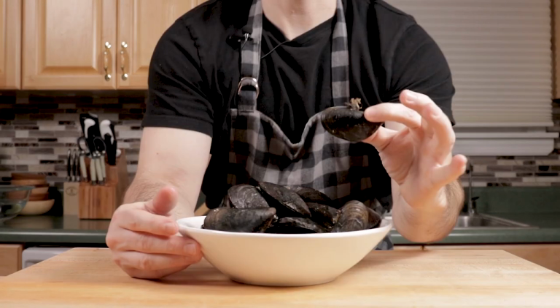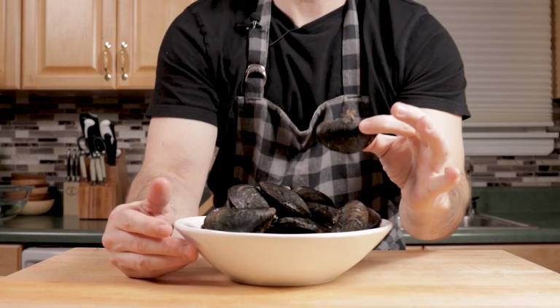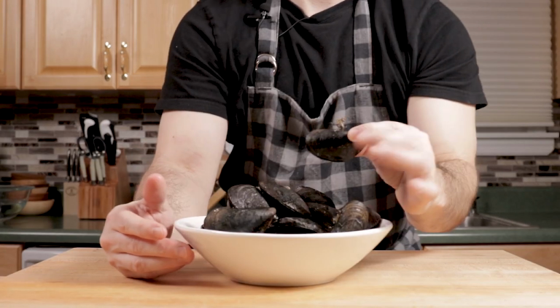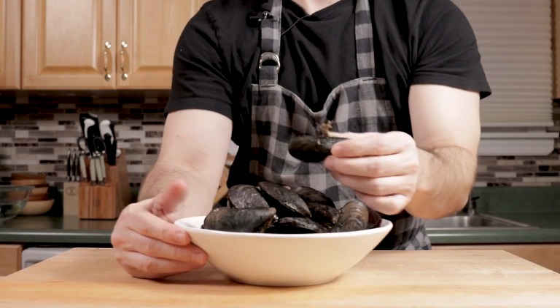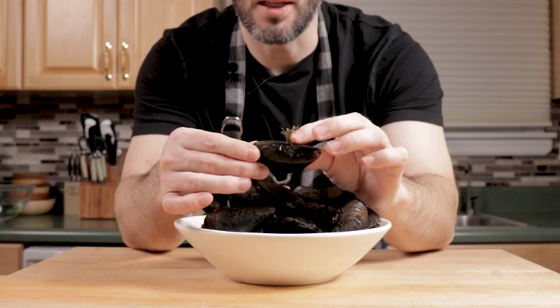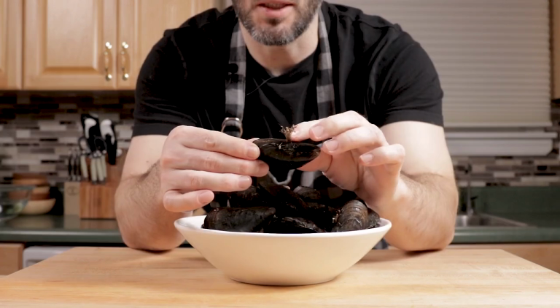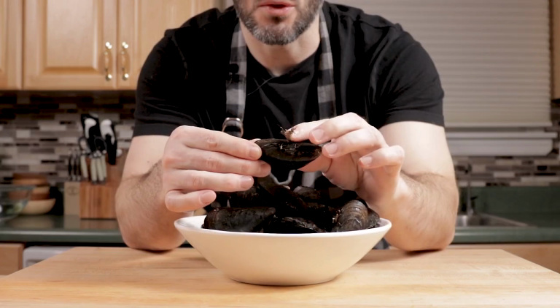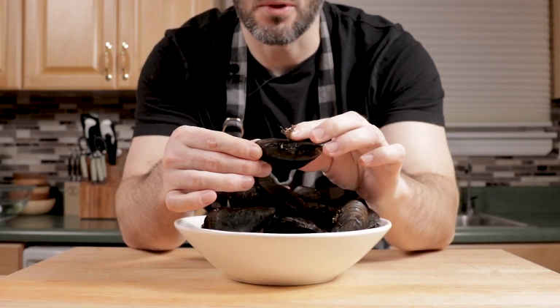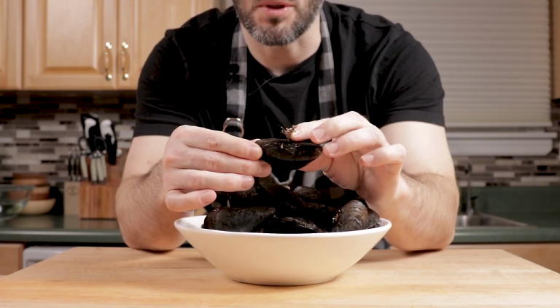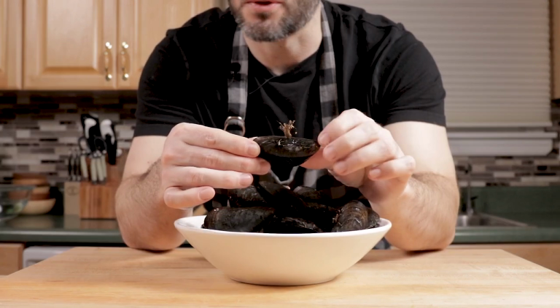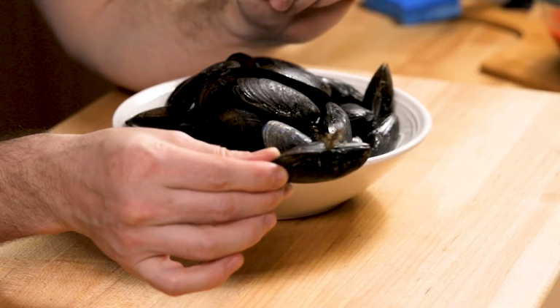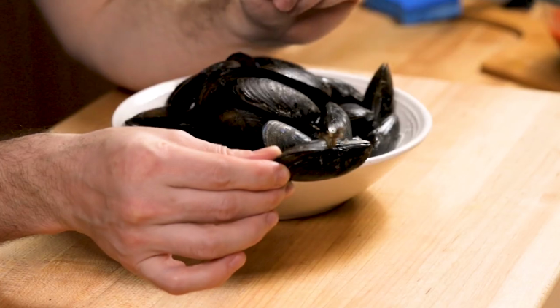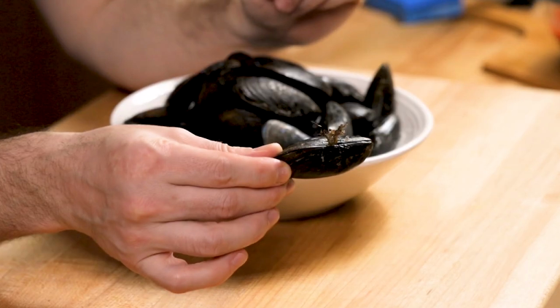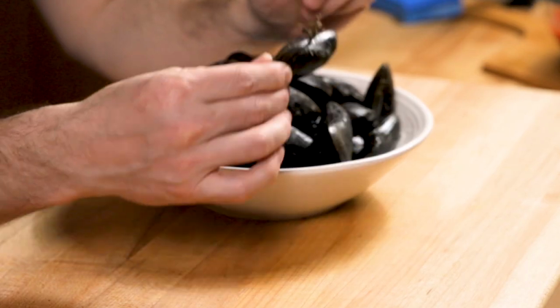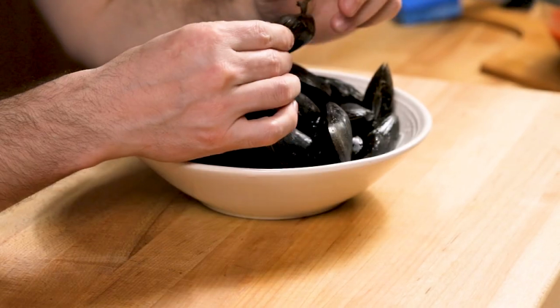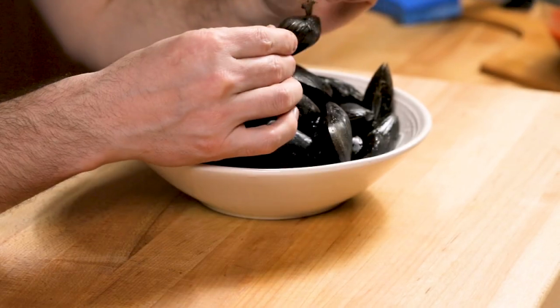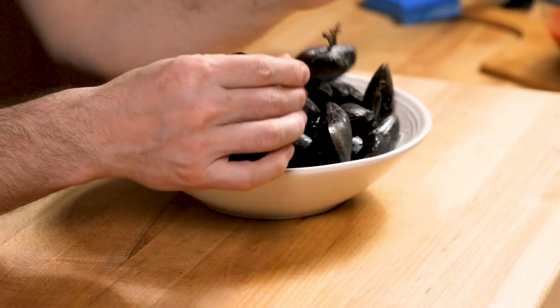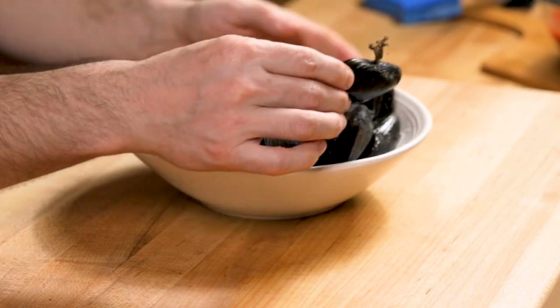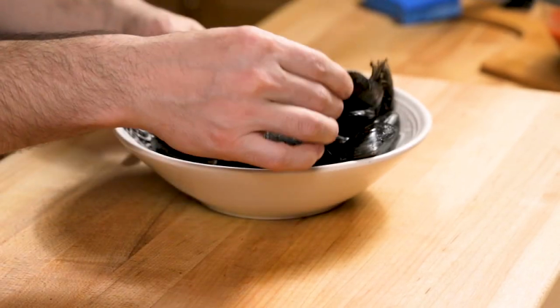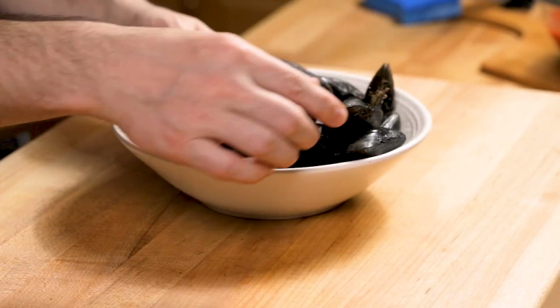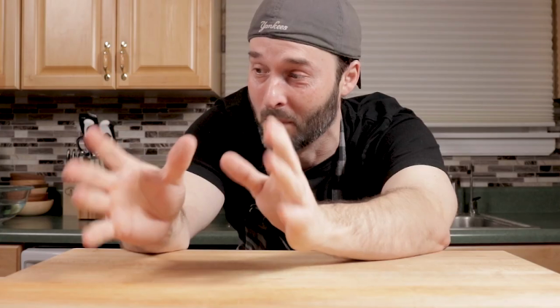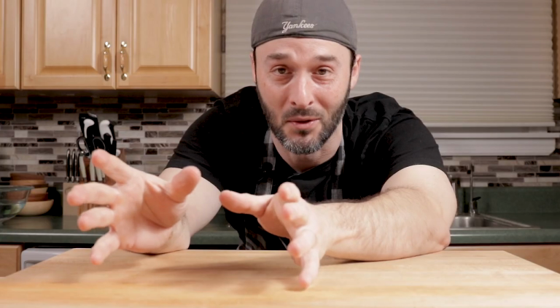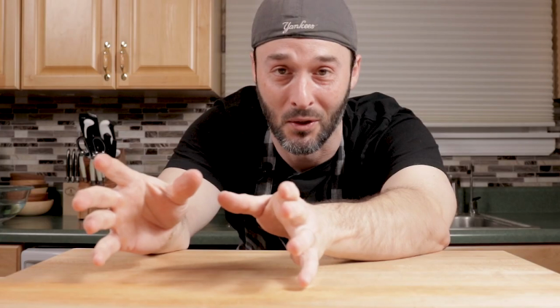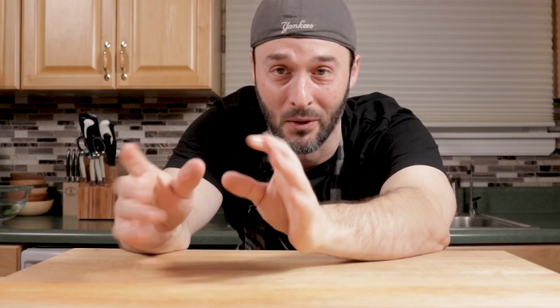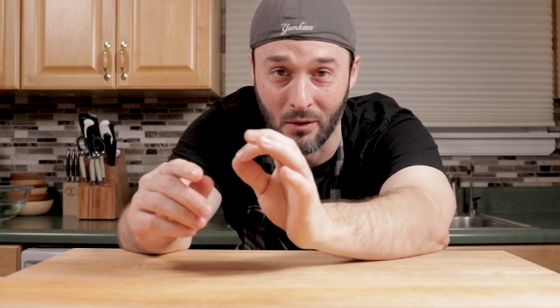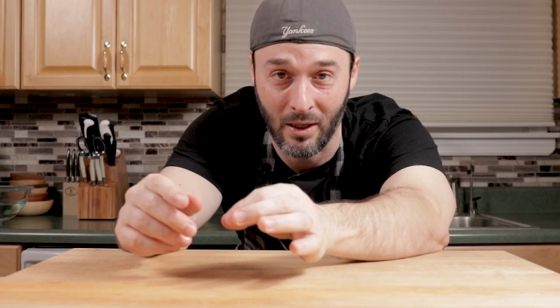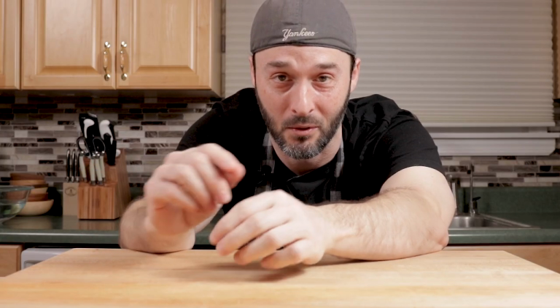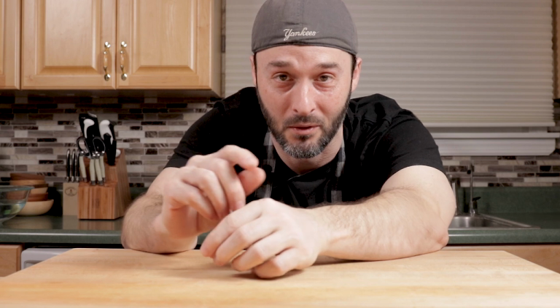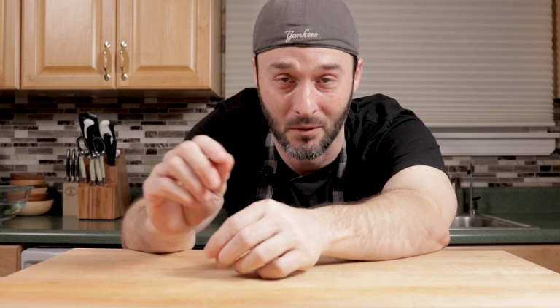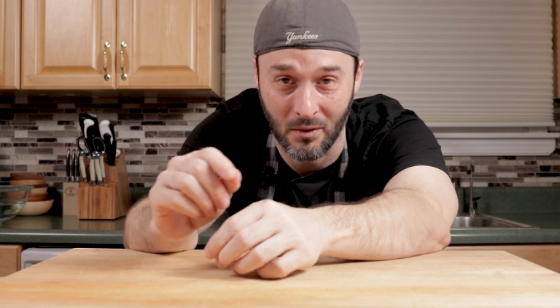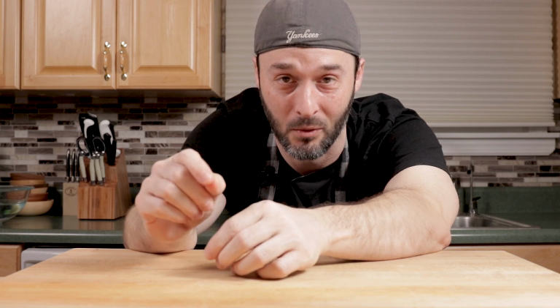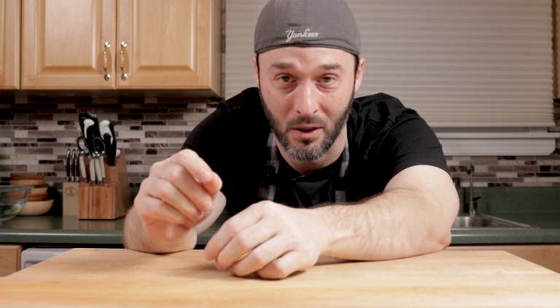This one right here — see that thing? That's called a beard. Looks kind of gross, right? Mussels are labor — it's a labor thing.